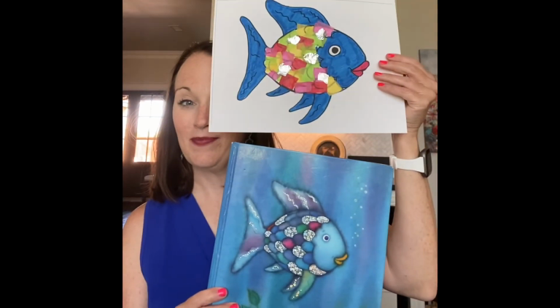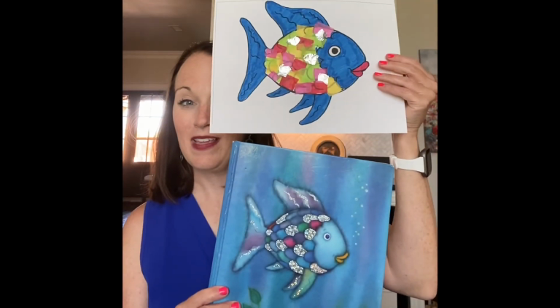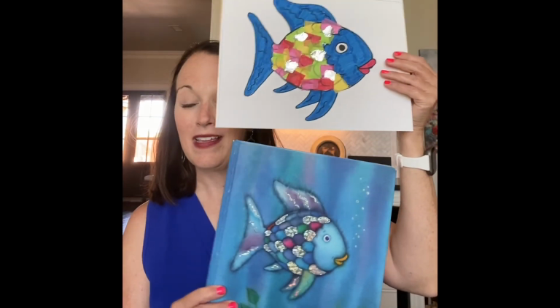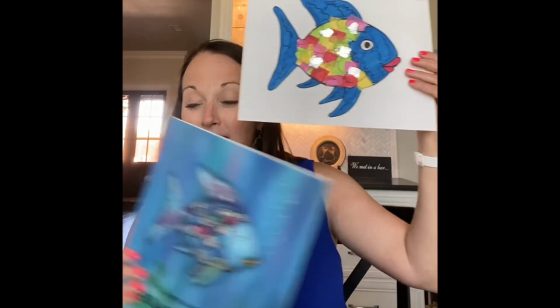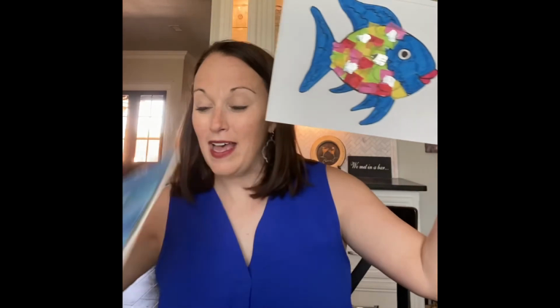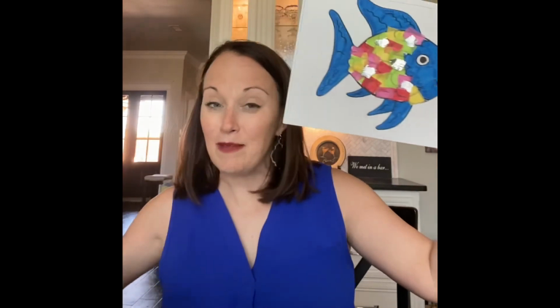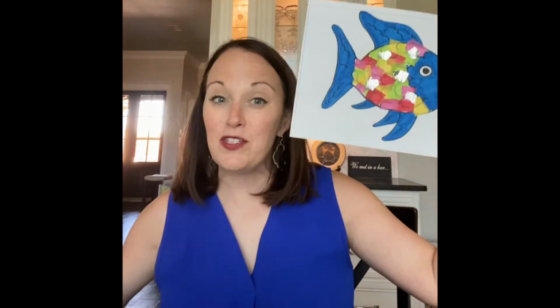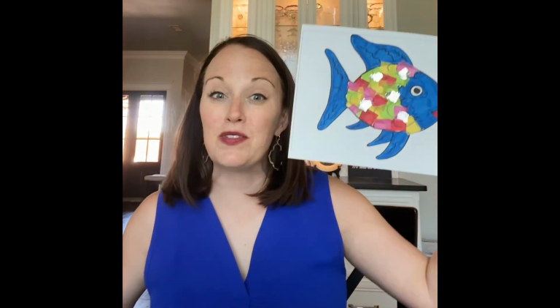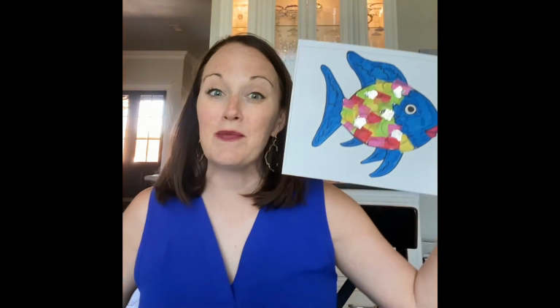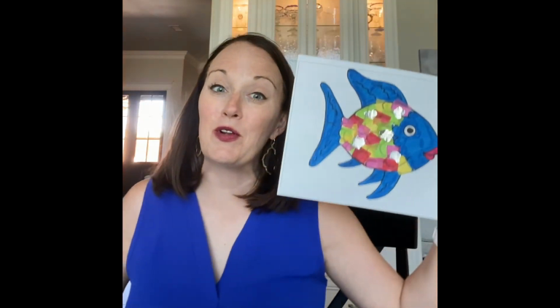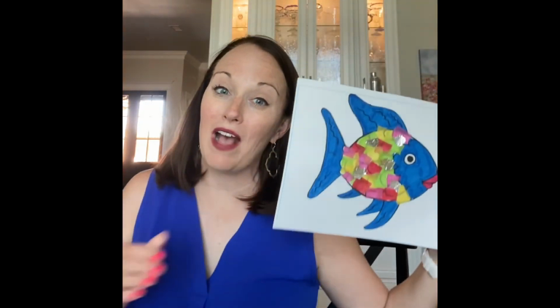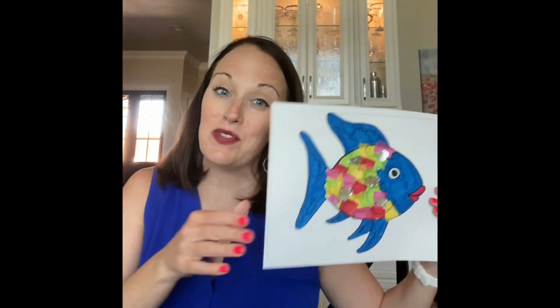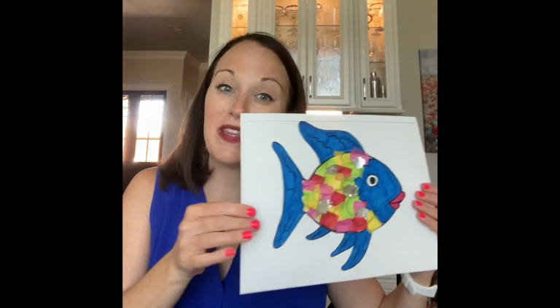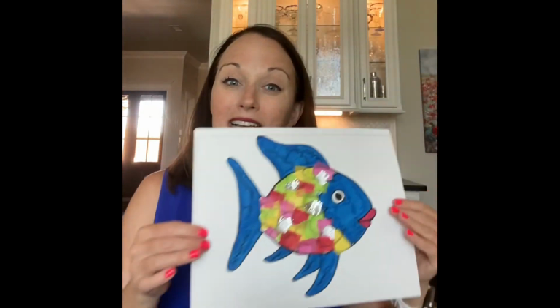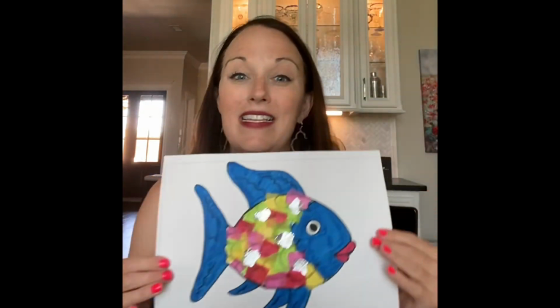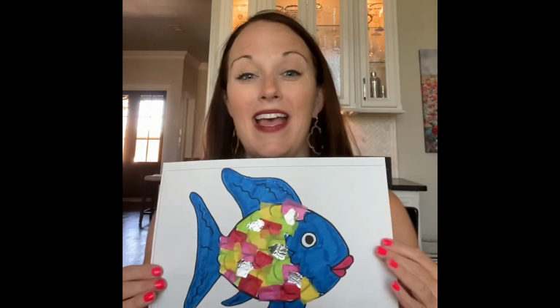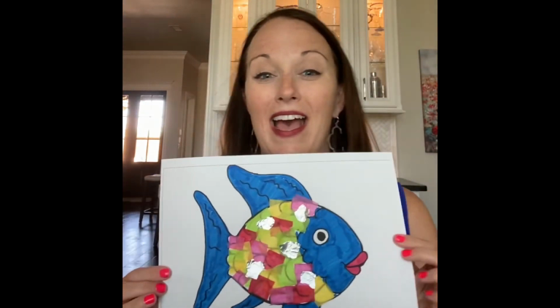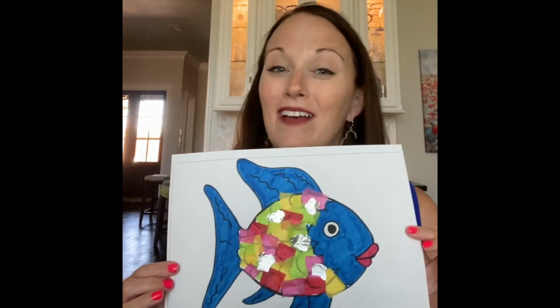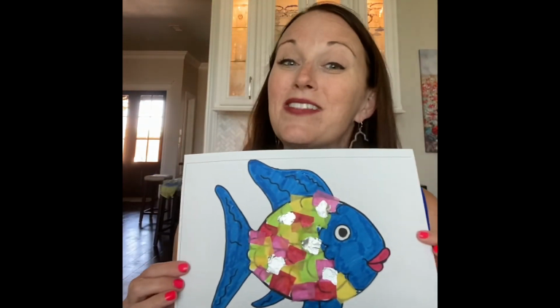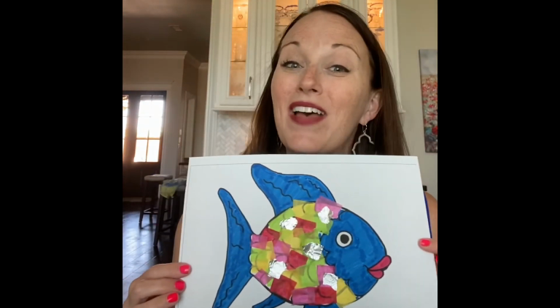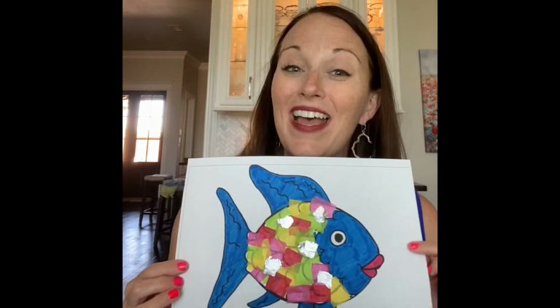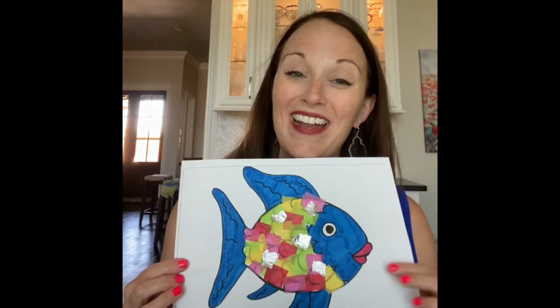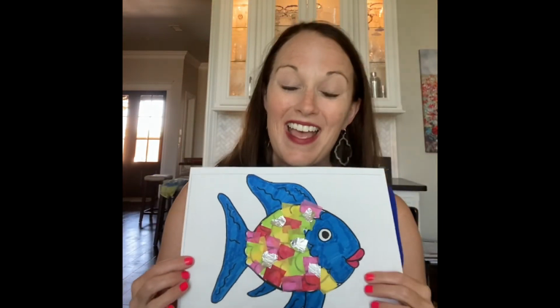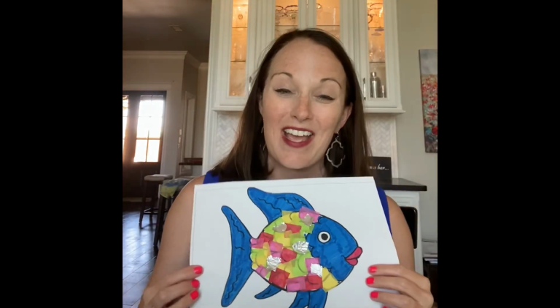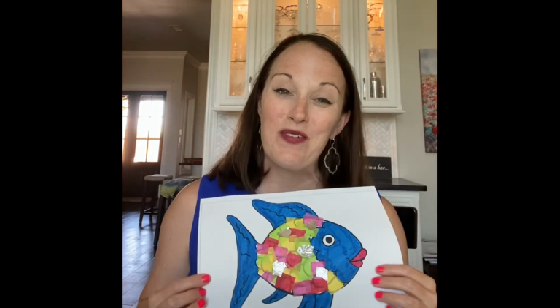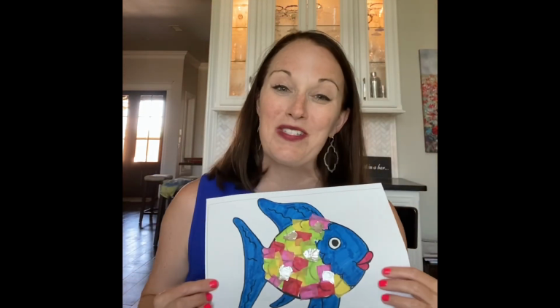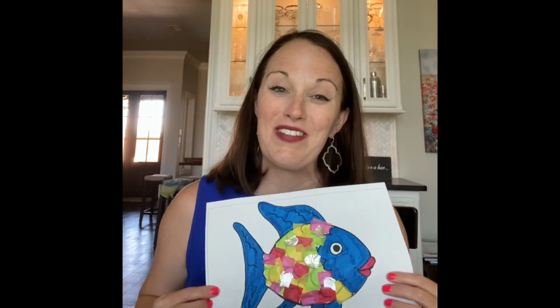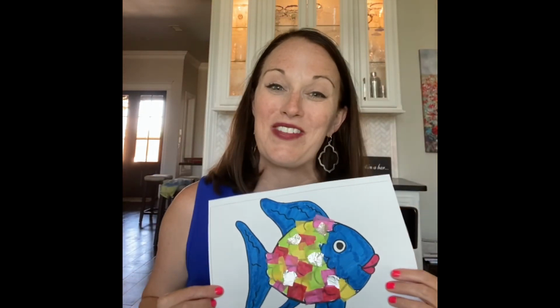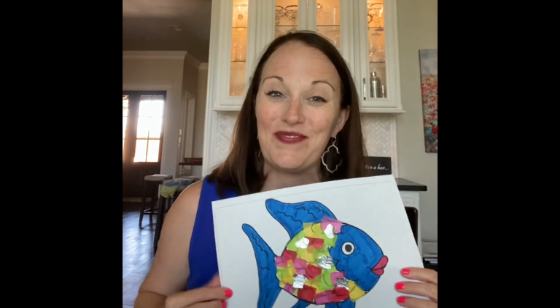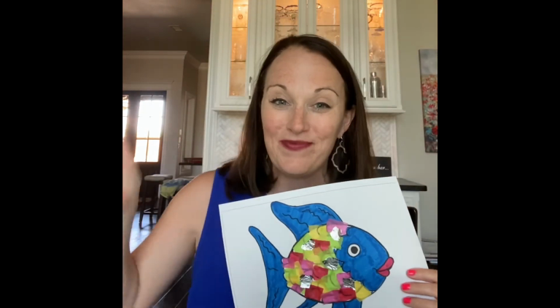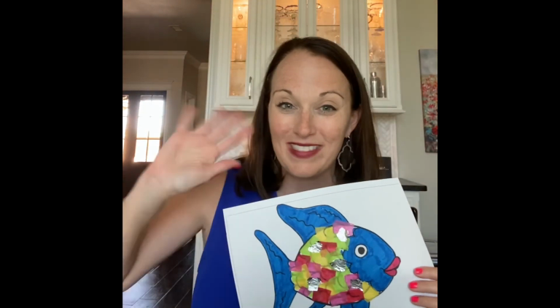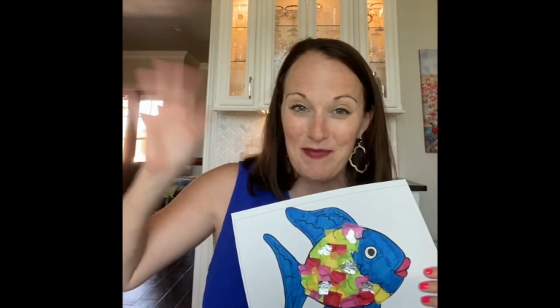So come do some crafts with us, have some fun, and we will see you soon! Bye!